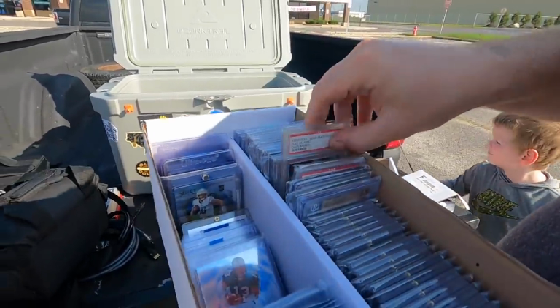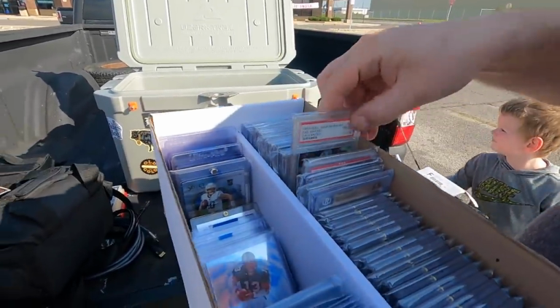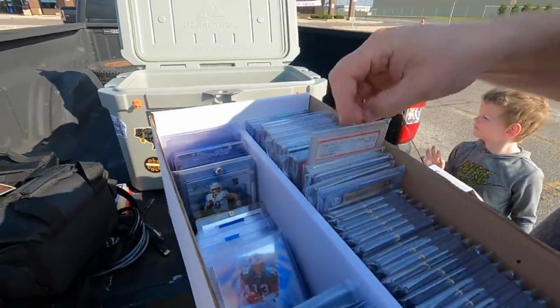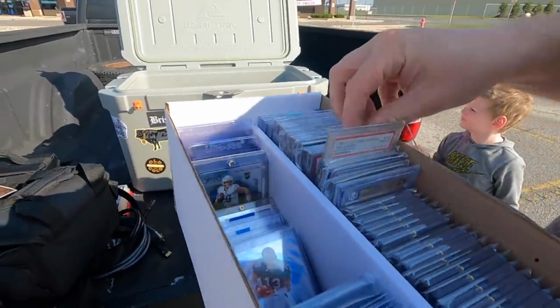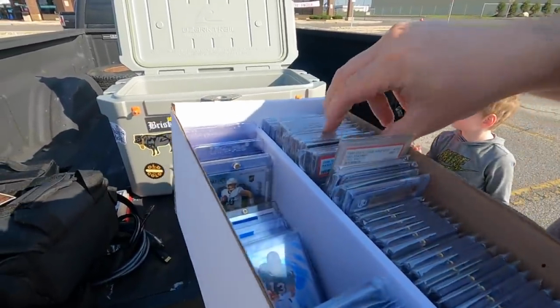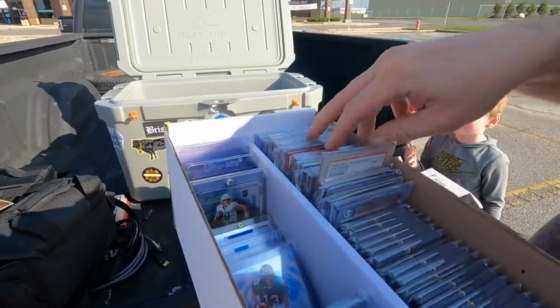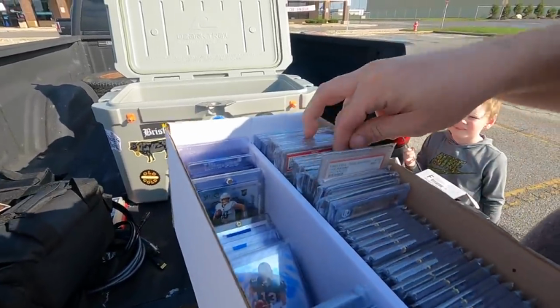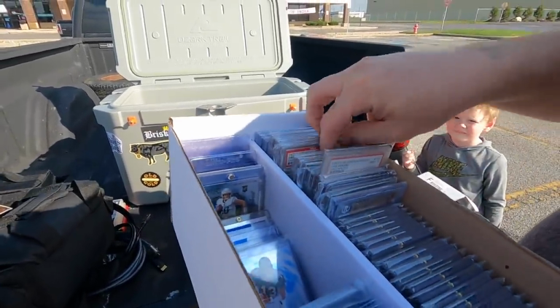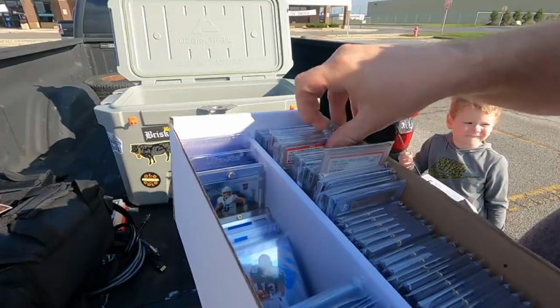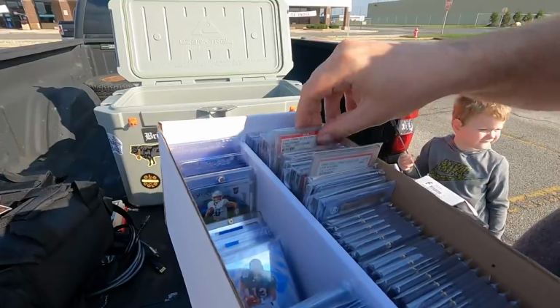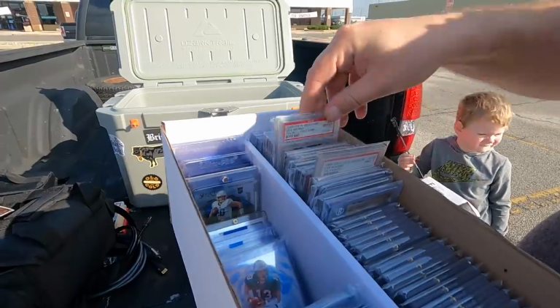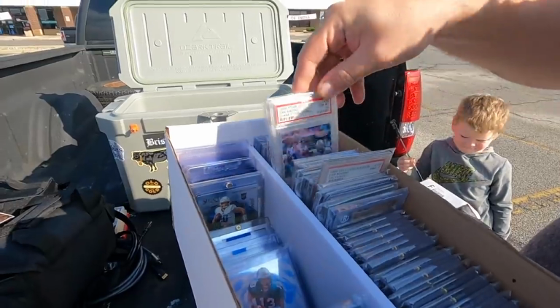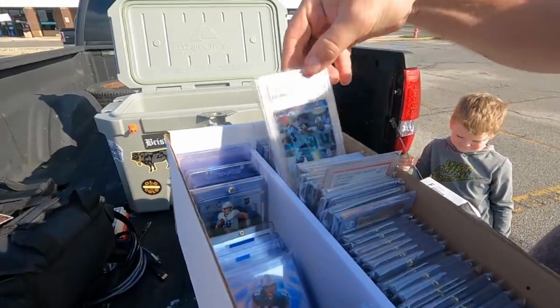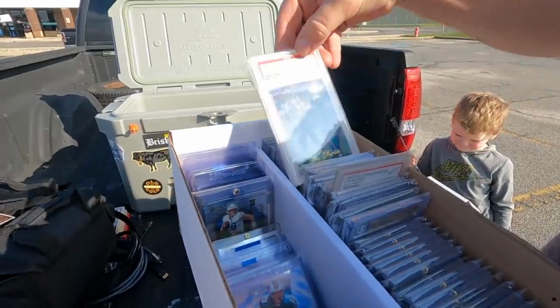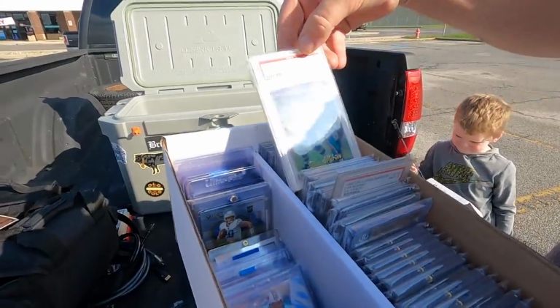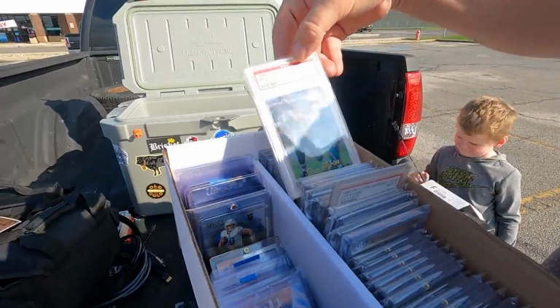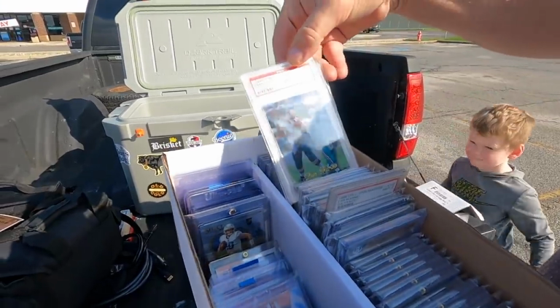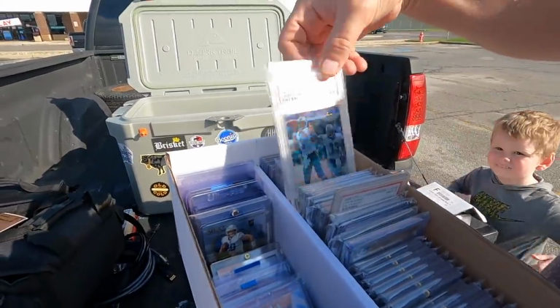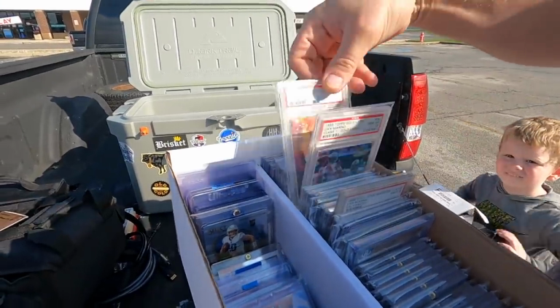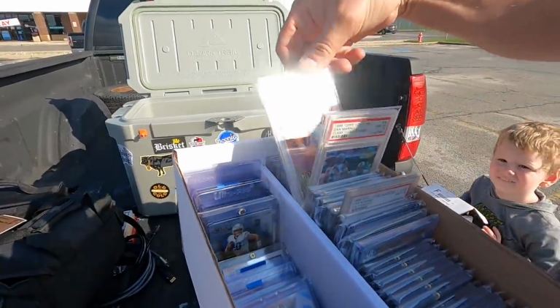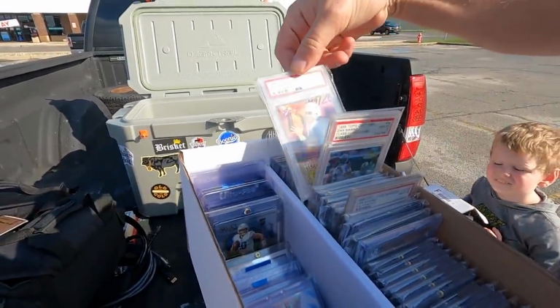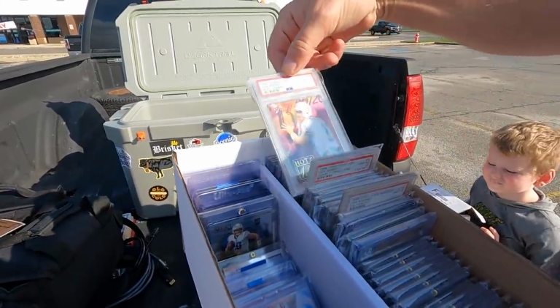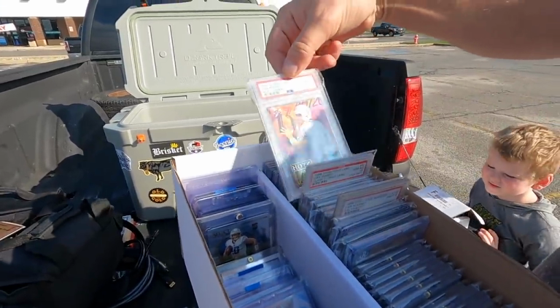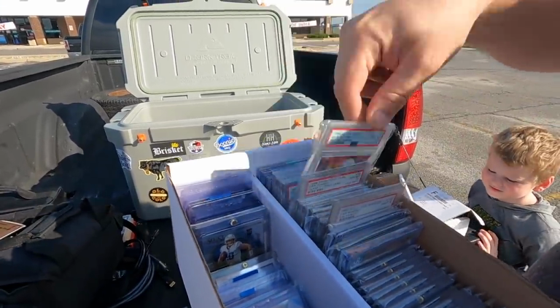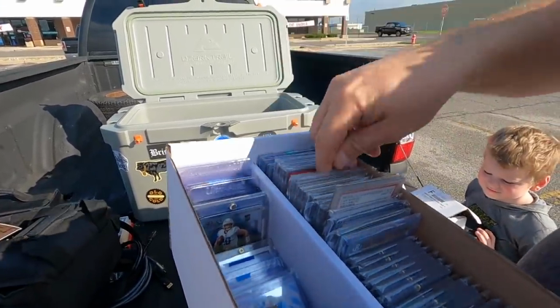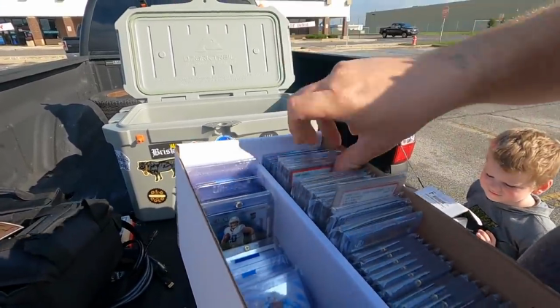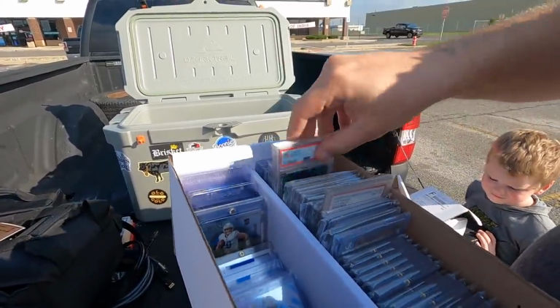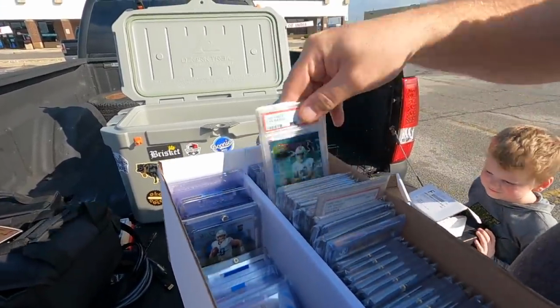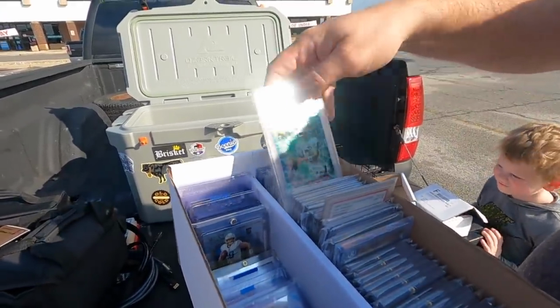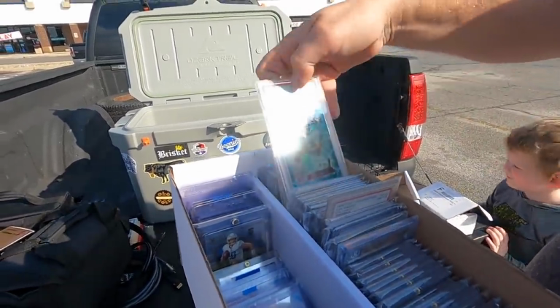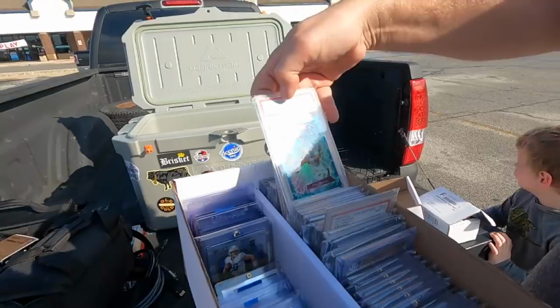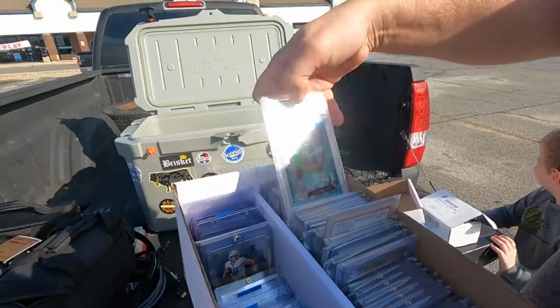There's some 10s in there. That'd be crazy if that was a 10, 10, 10, 10.